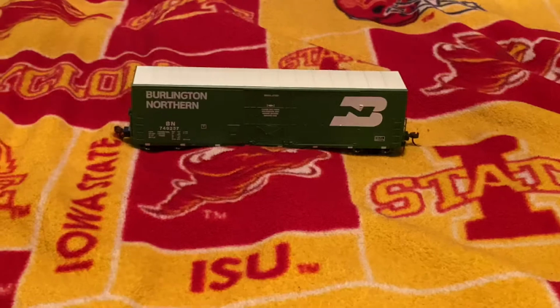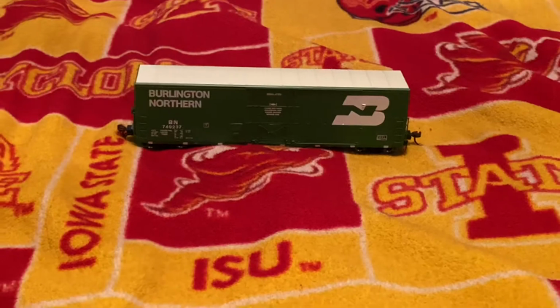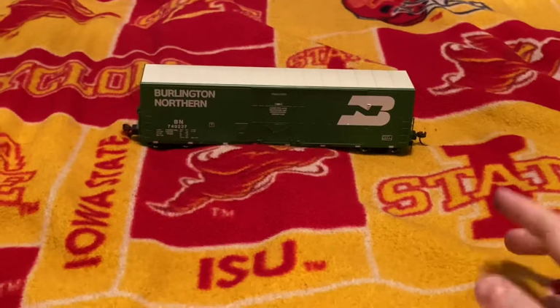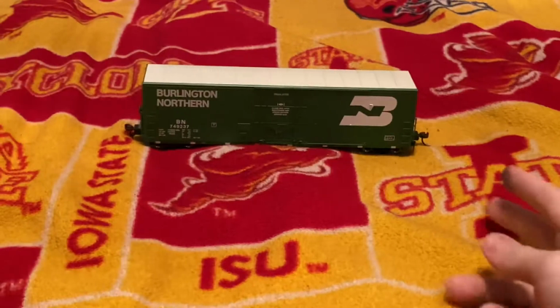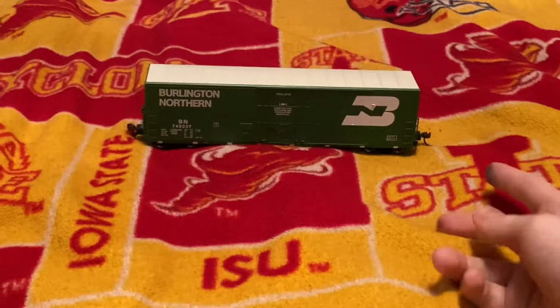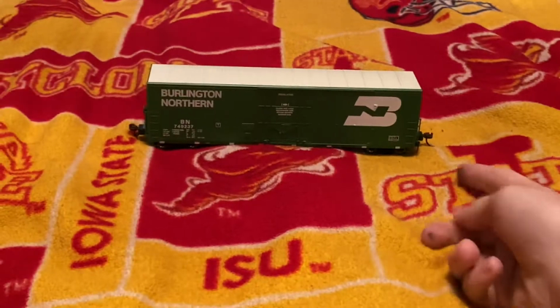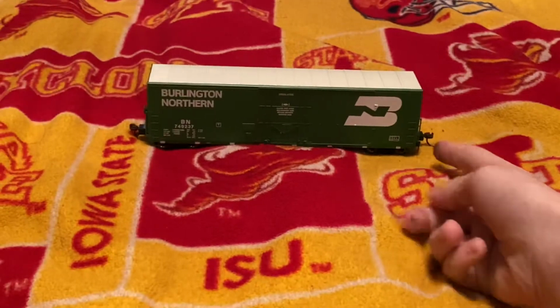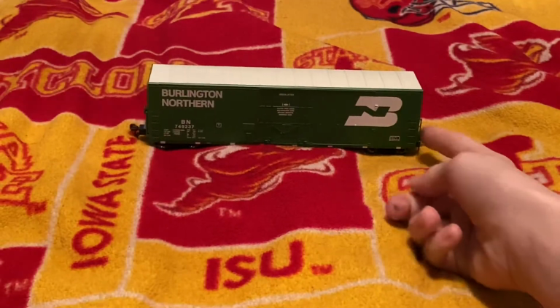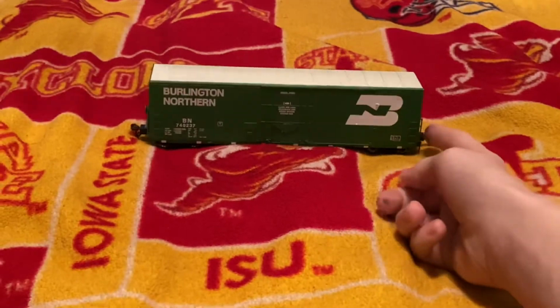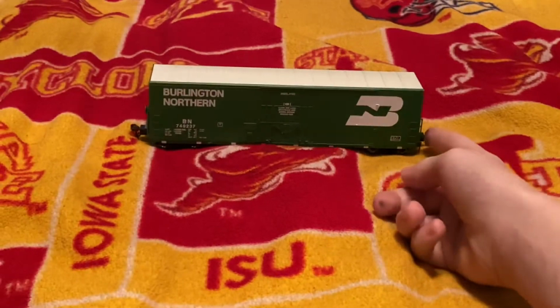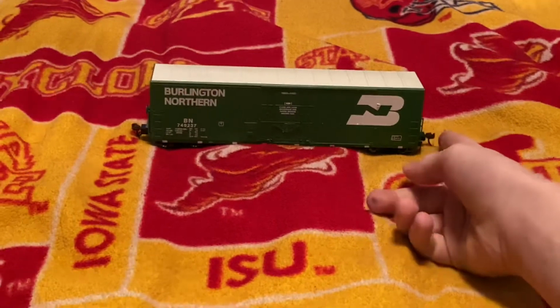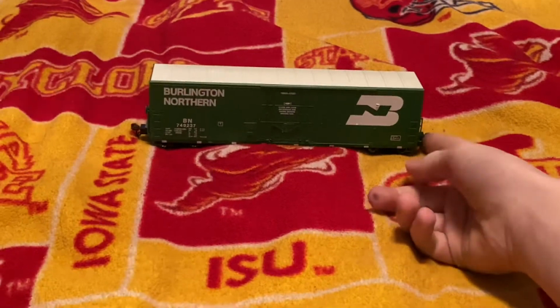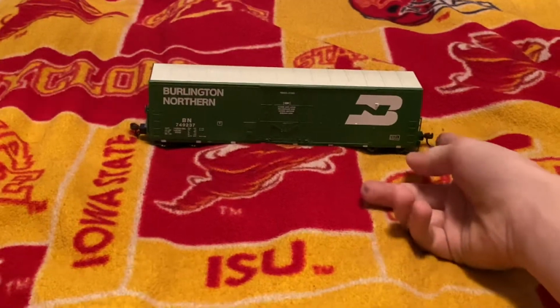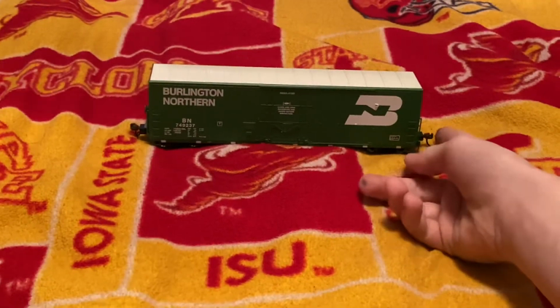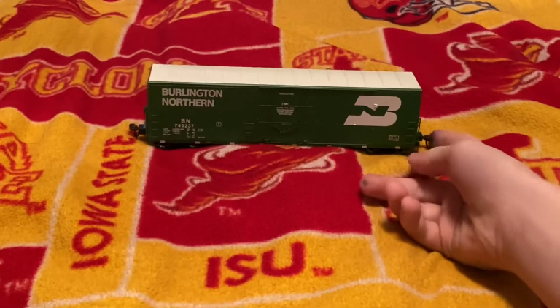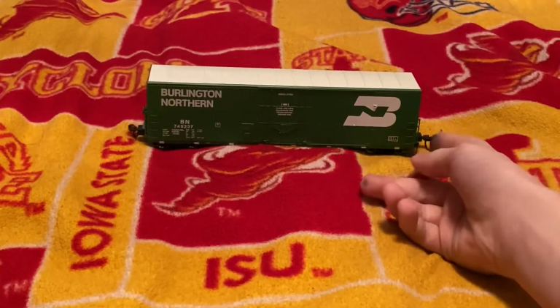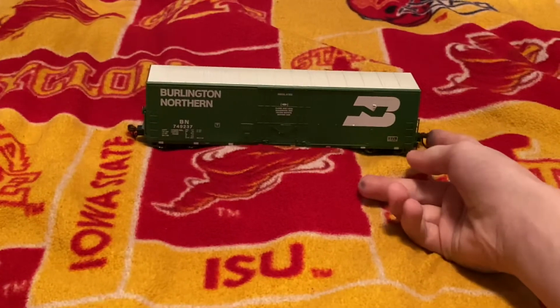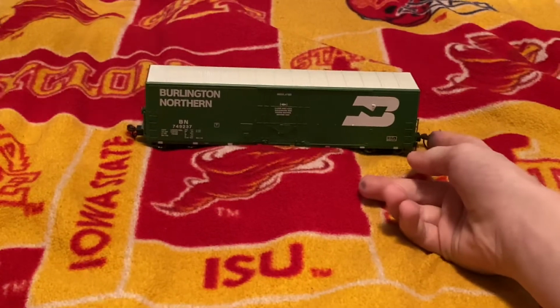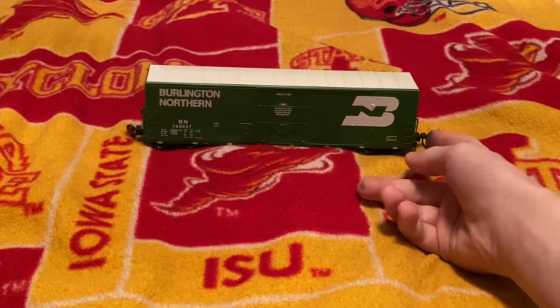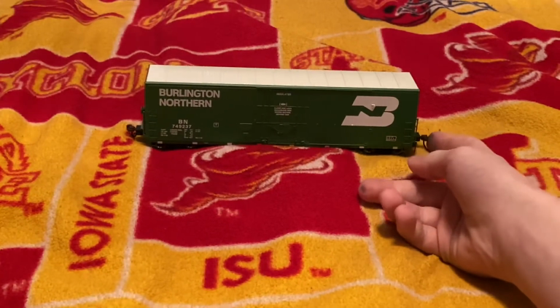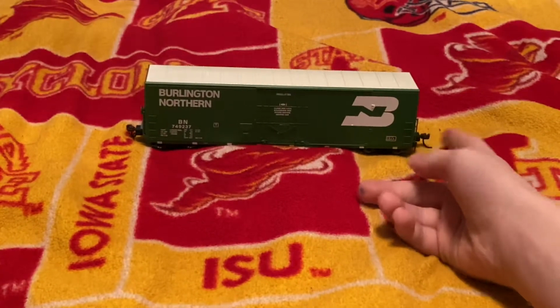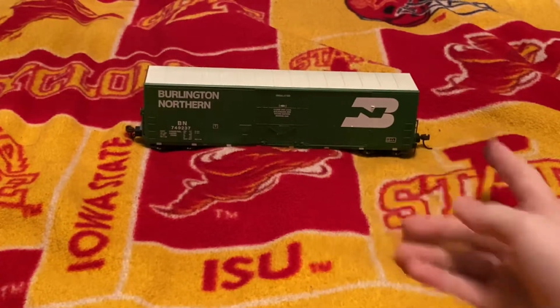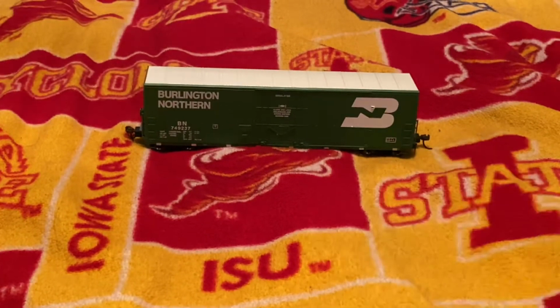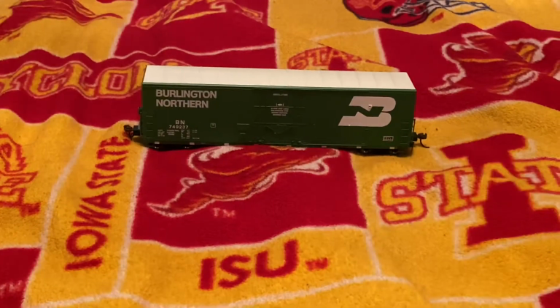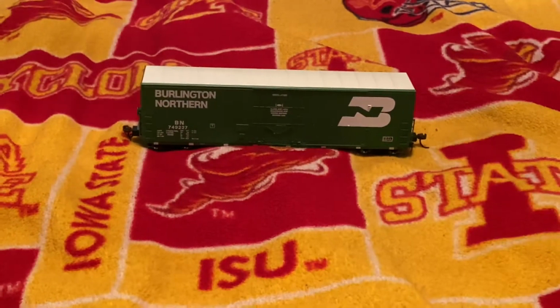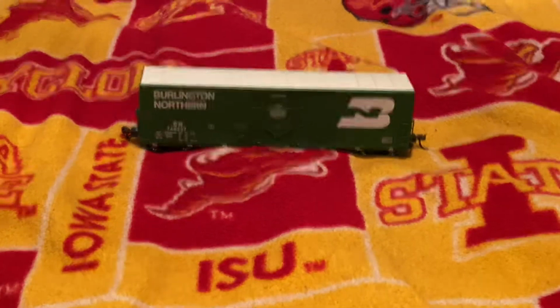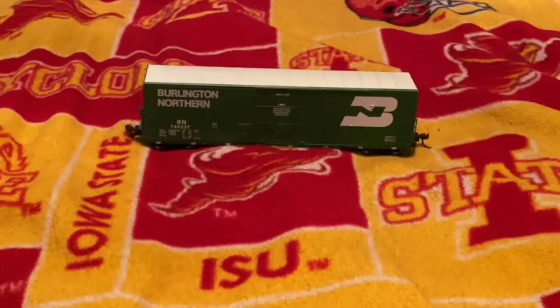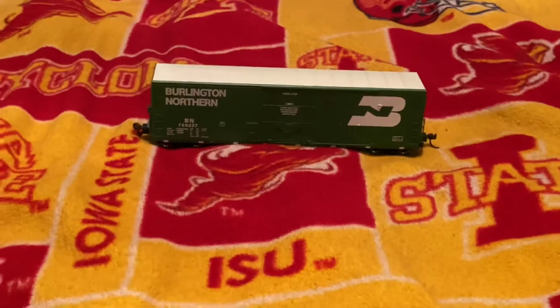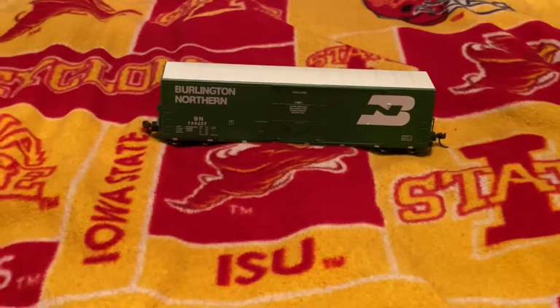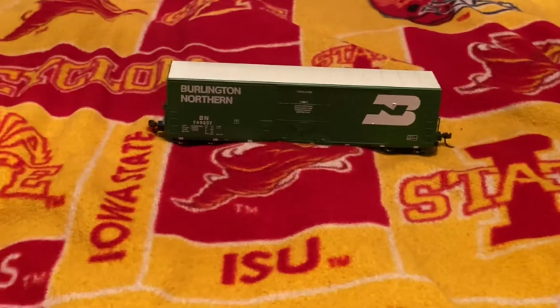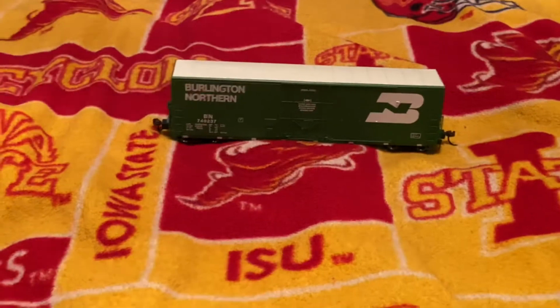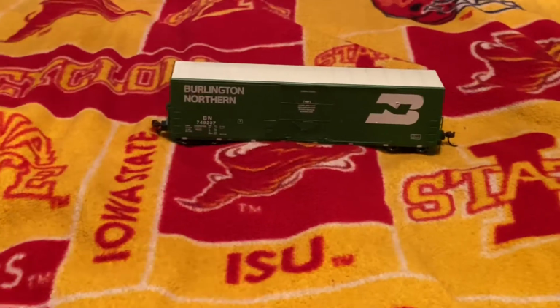As you can see, it has these weird couplers that actually come out kind of far. I'm not sure why it's like that.